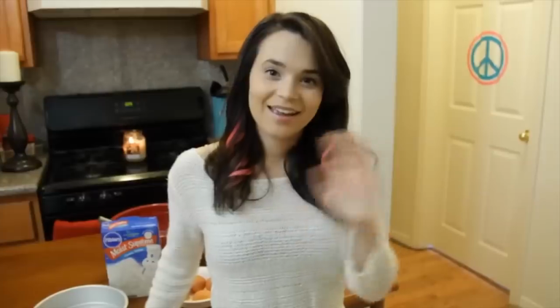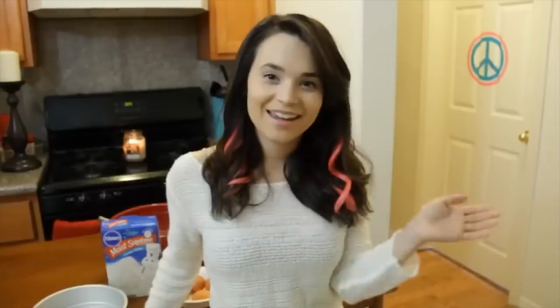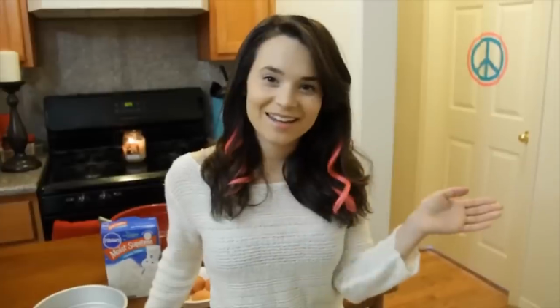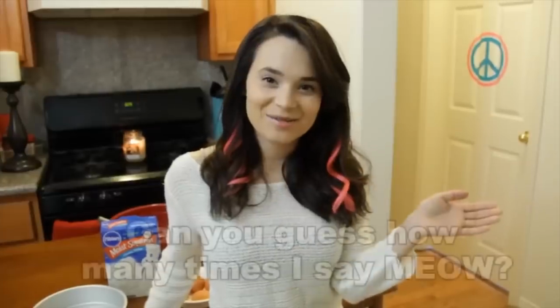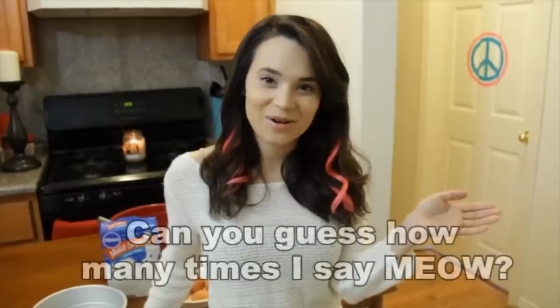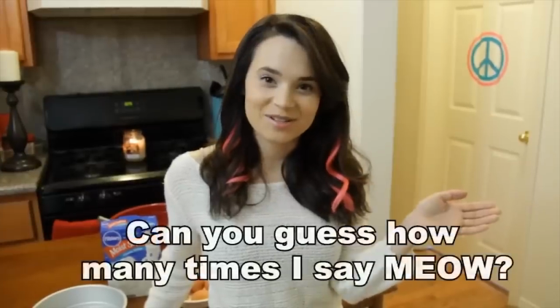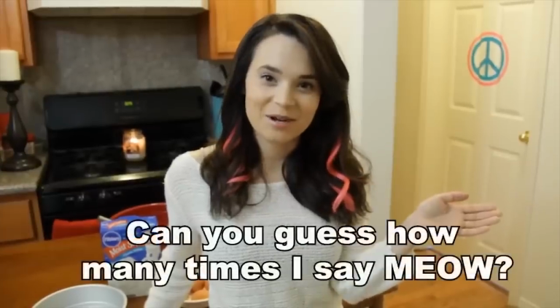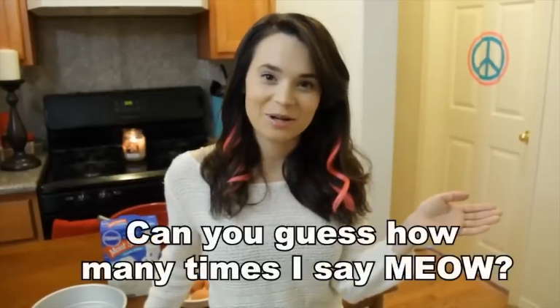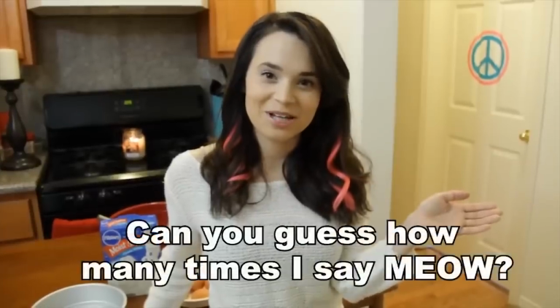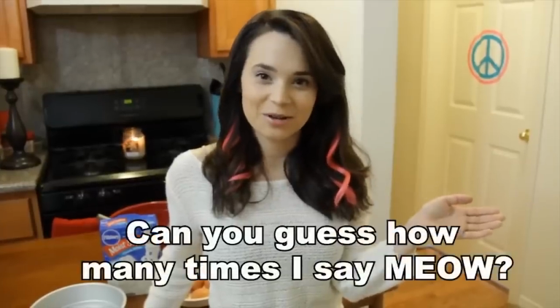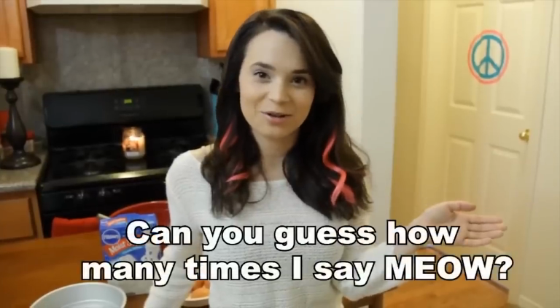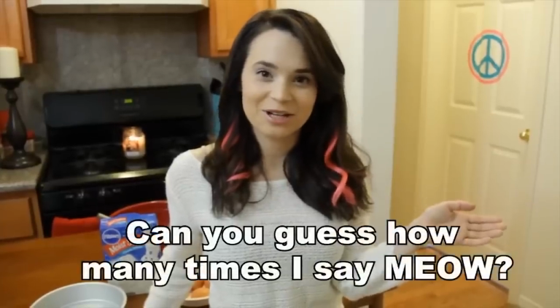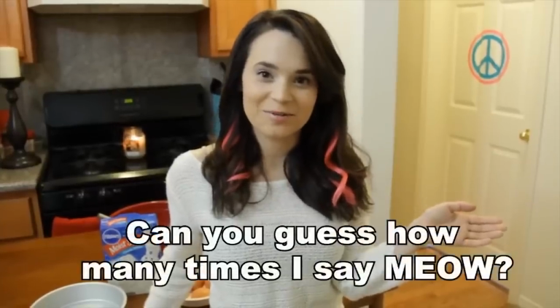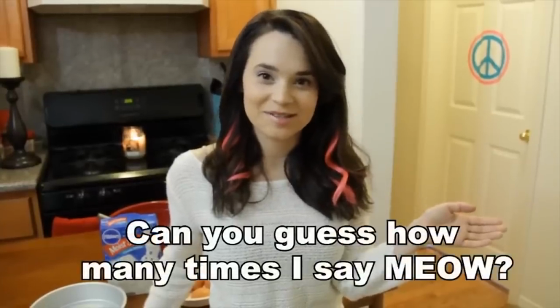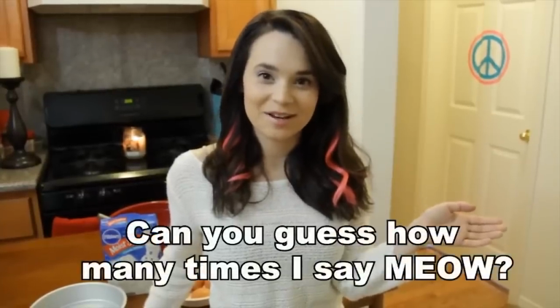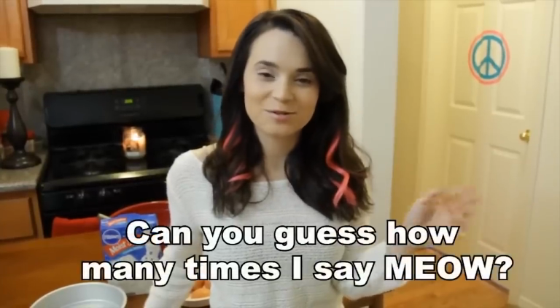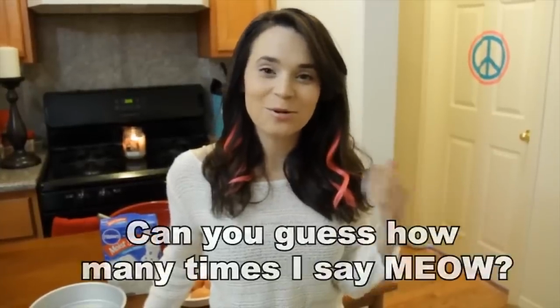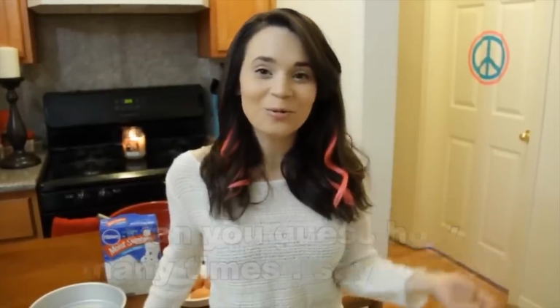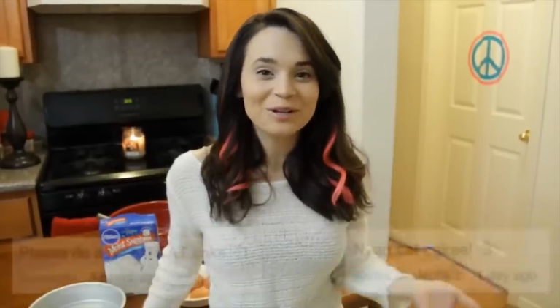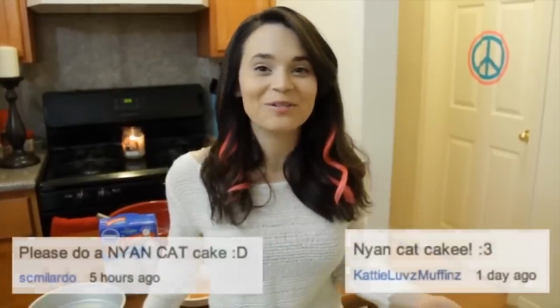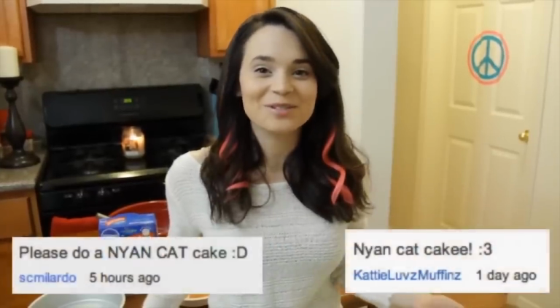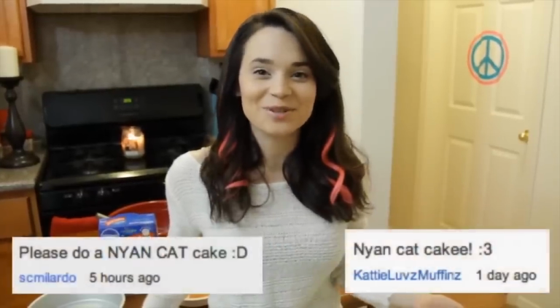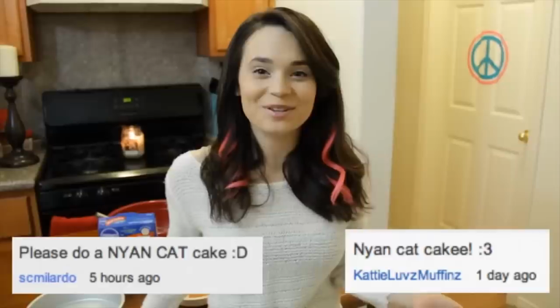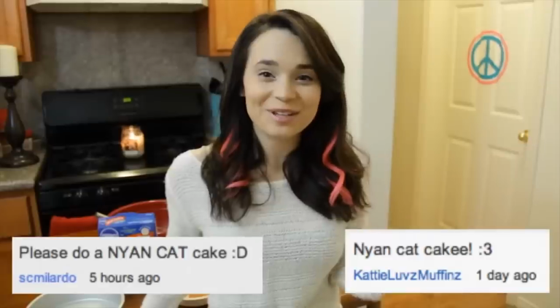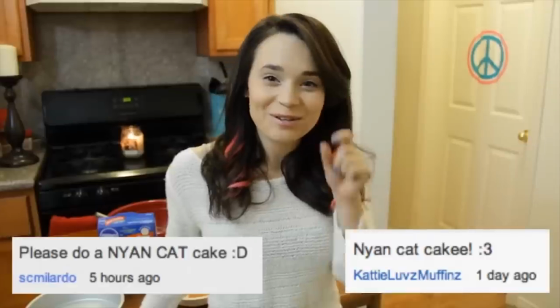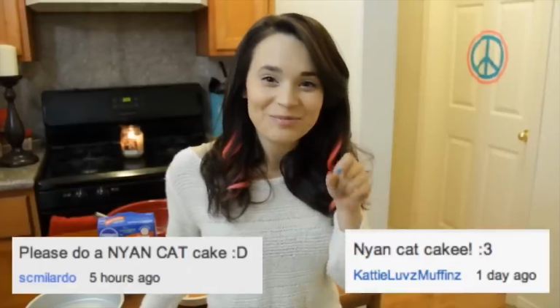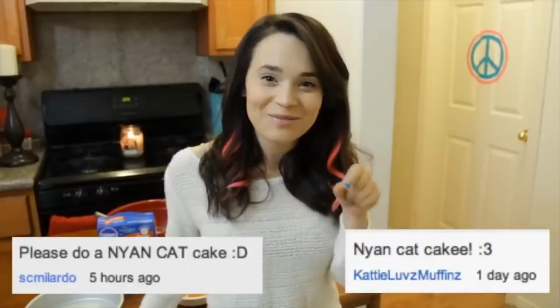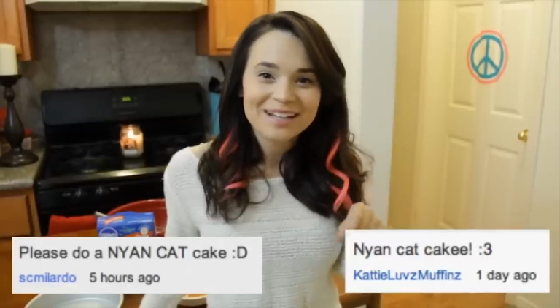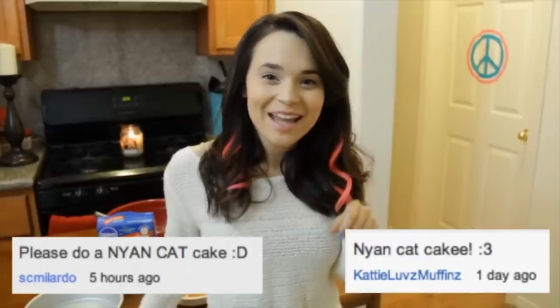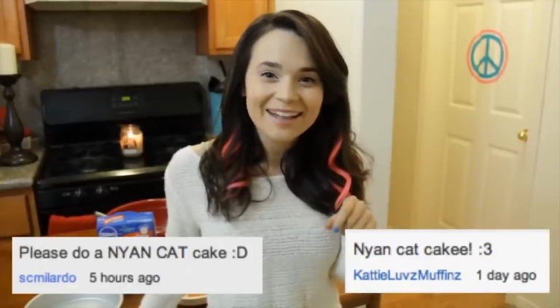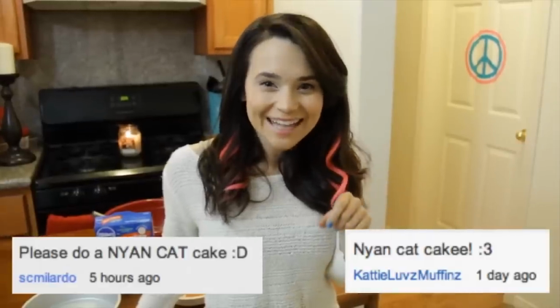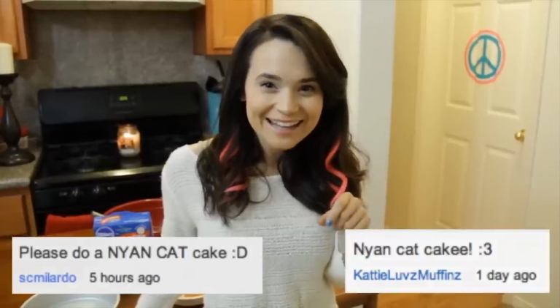Hey, it's Ro, and today we're gonna make another Nerdy Nummies. I got so many requests for the little cute meme, Nyan Cat!